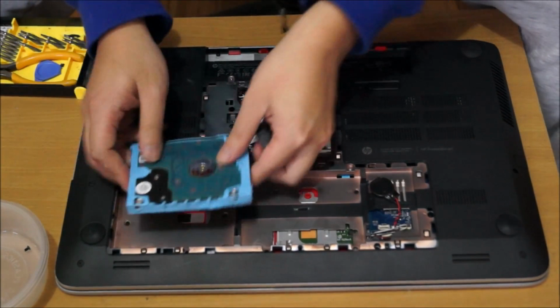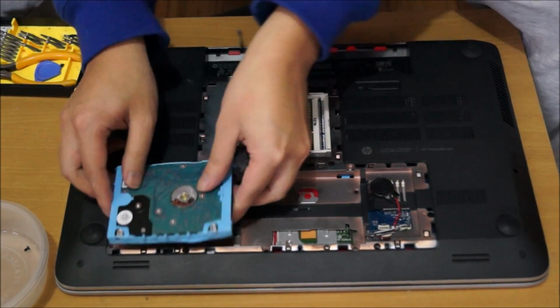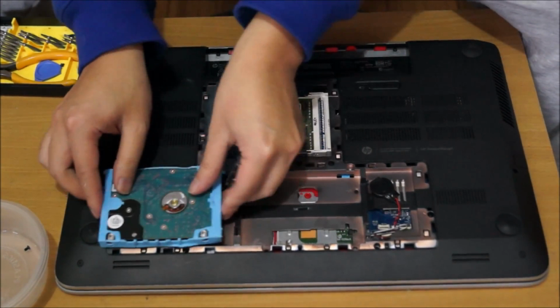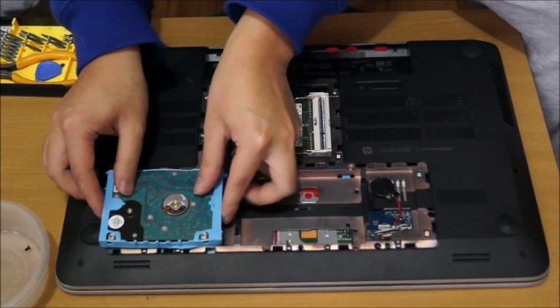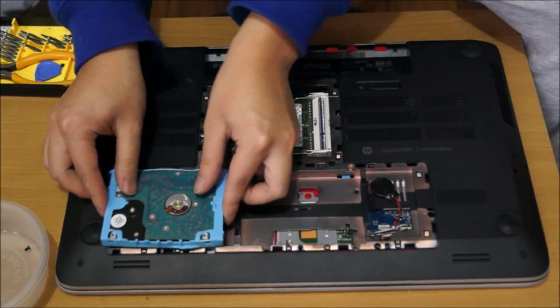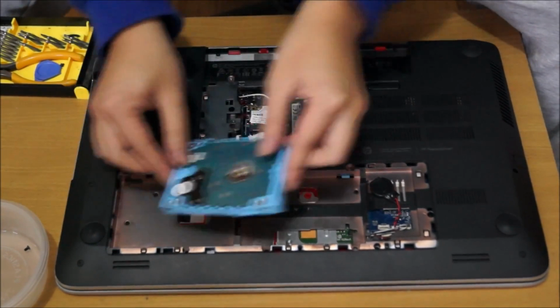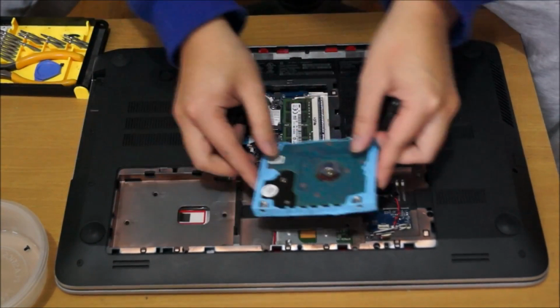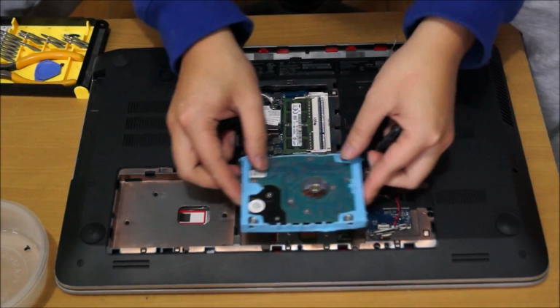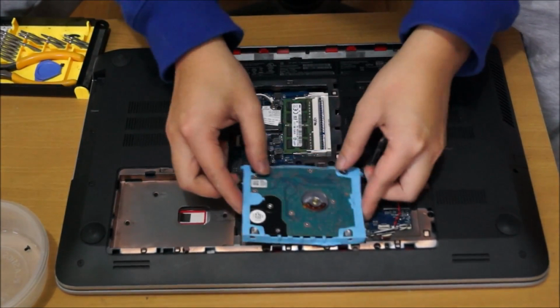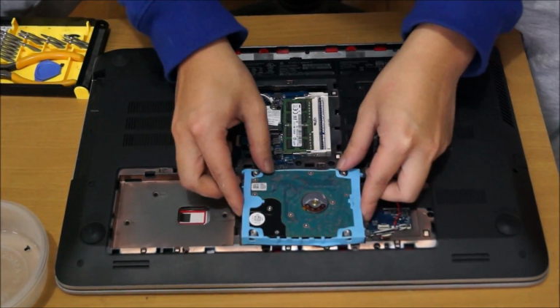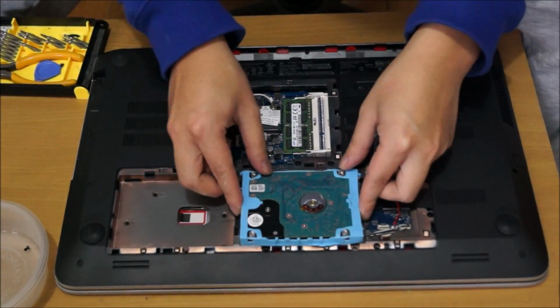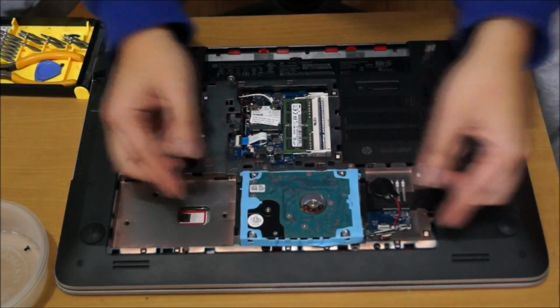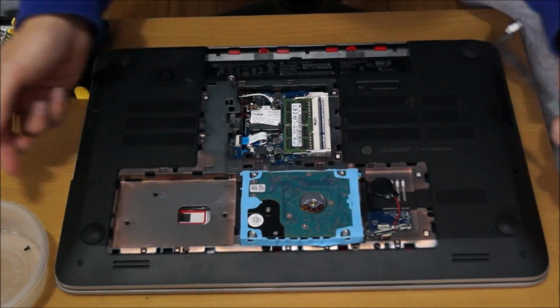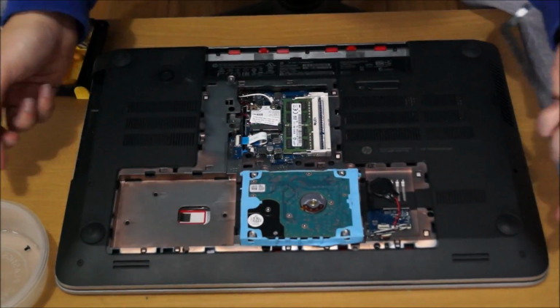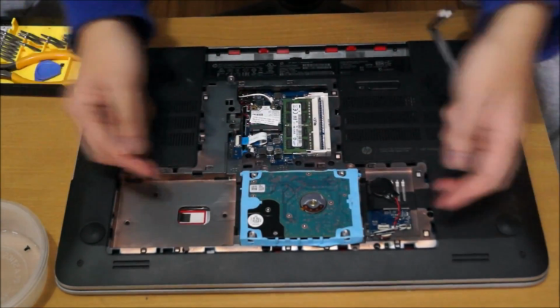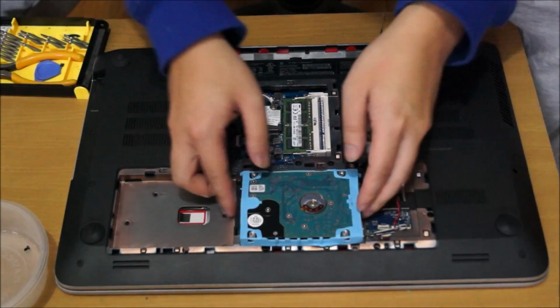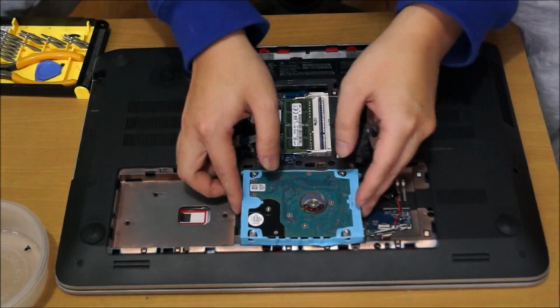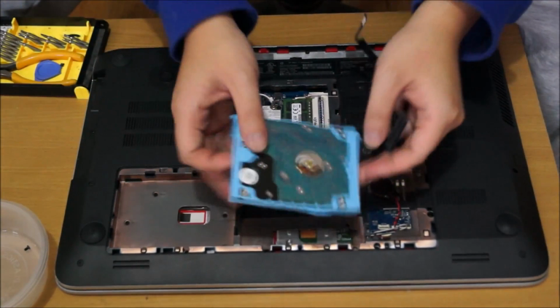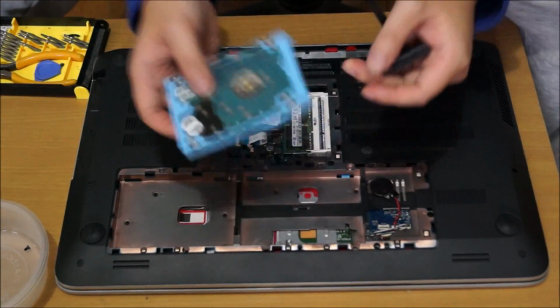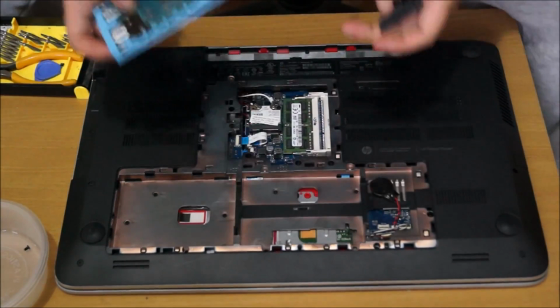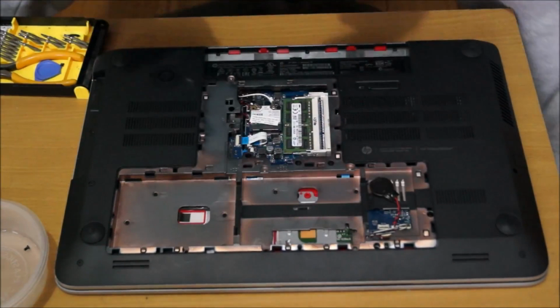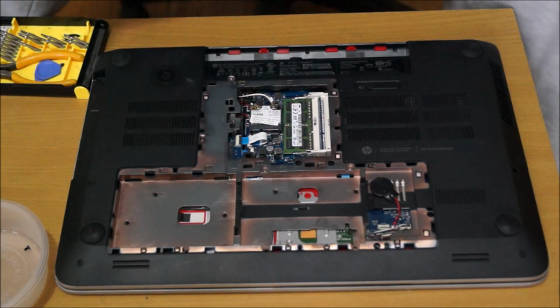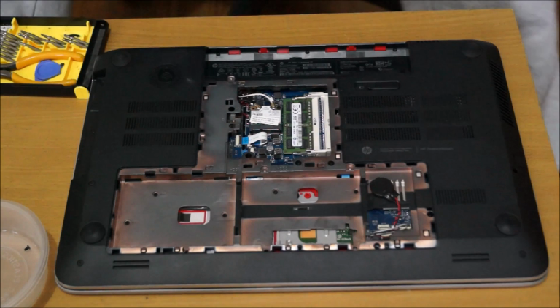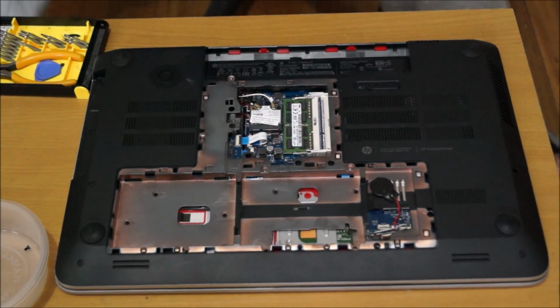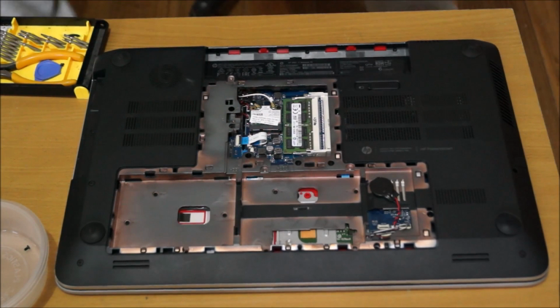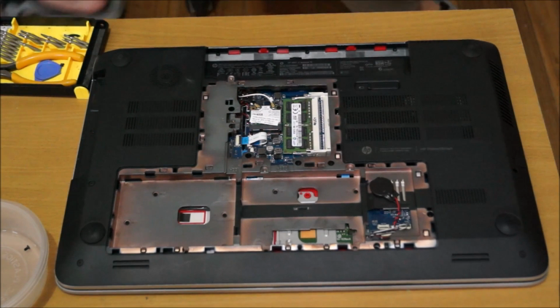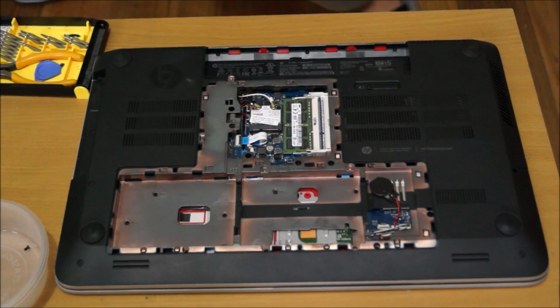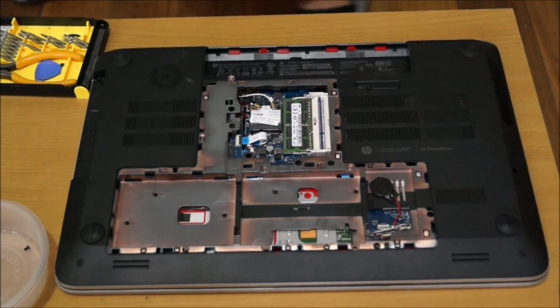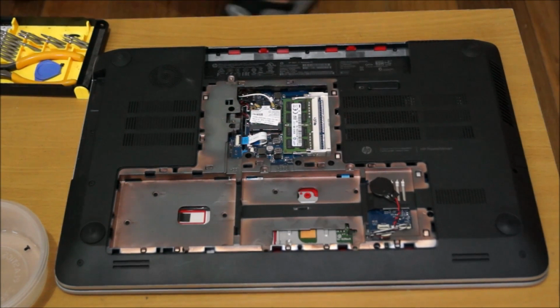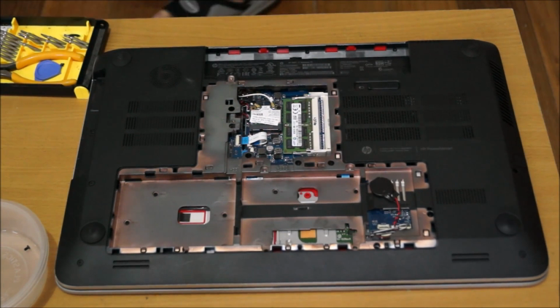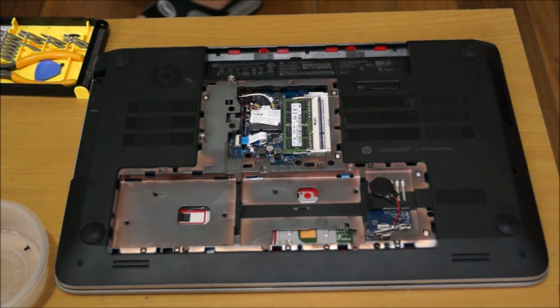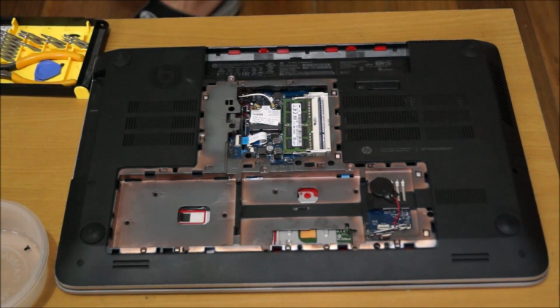Just to show you, the hard drive can go on any side — the front or the back, or the left or the right.